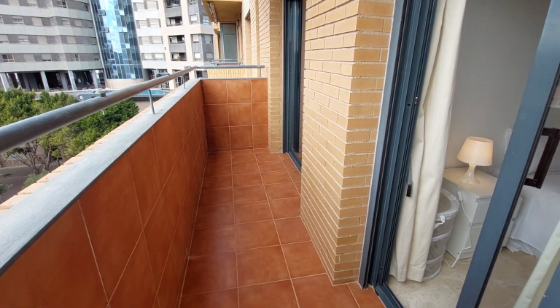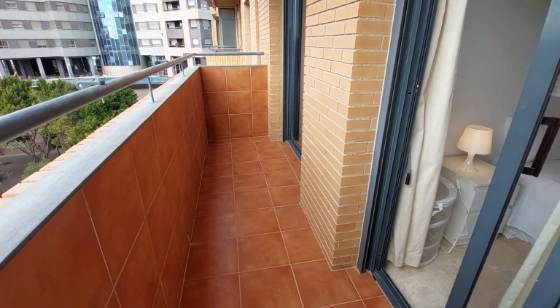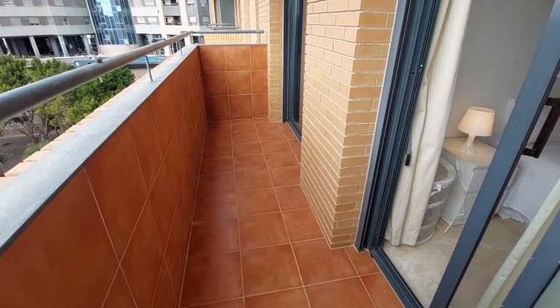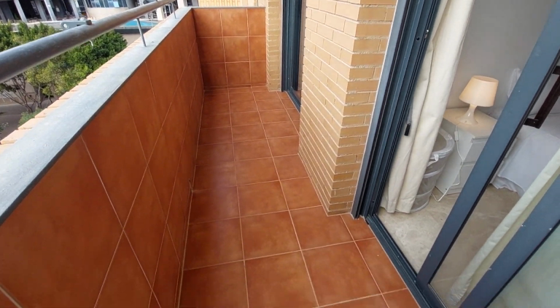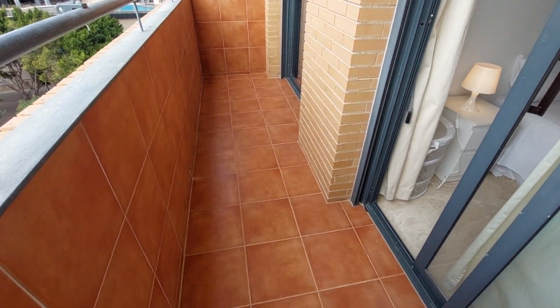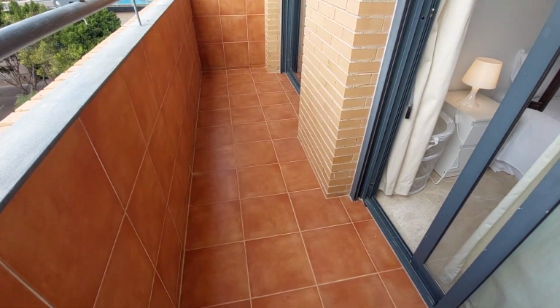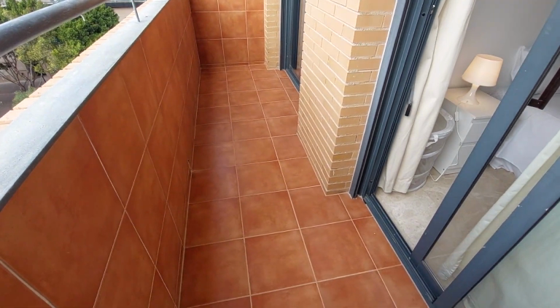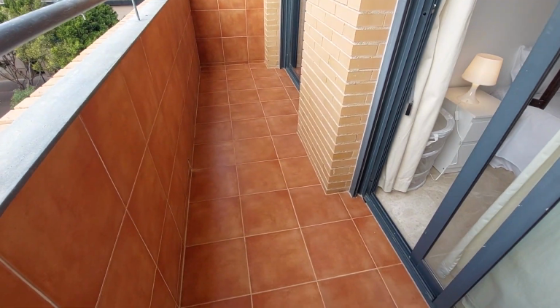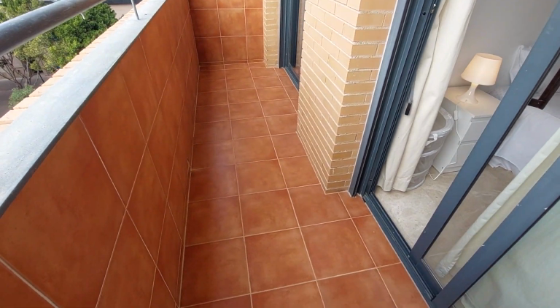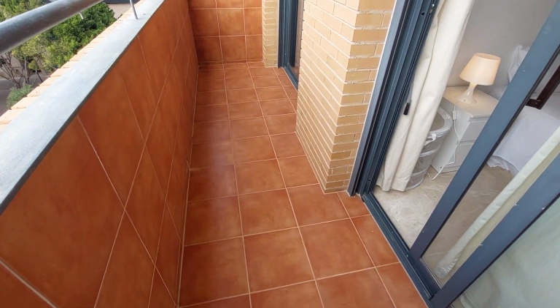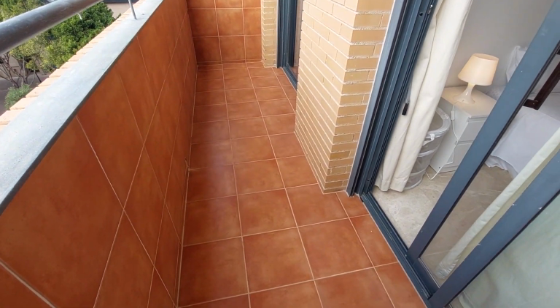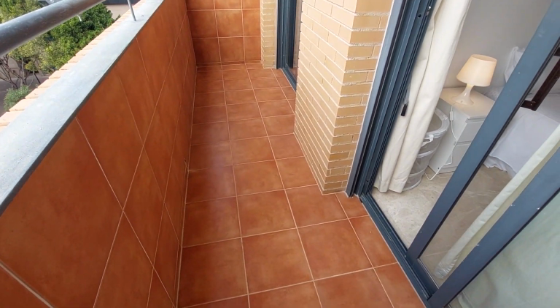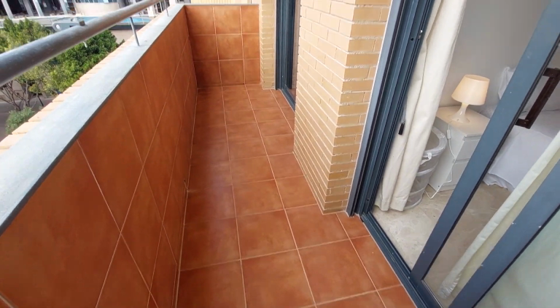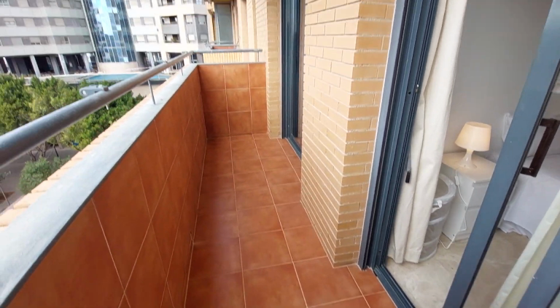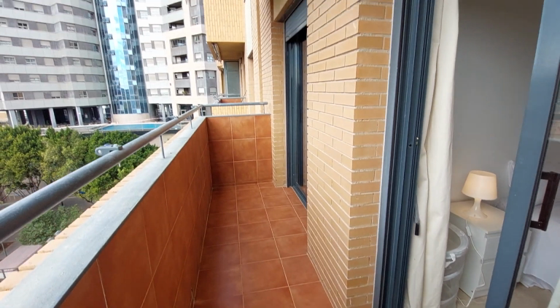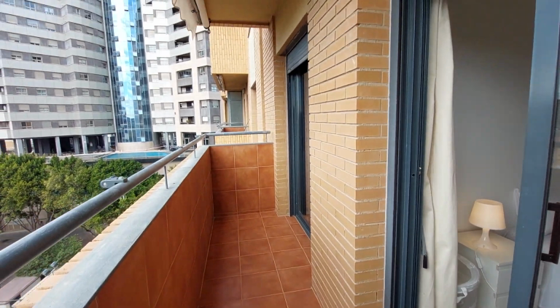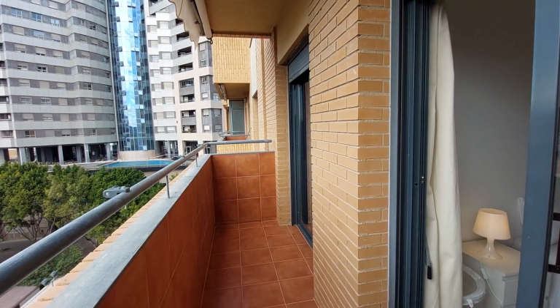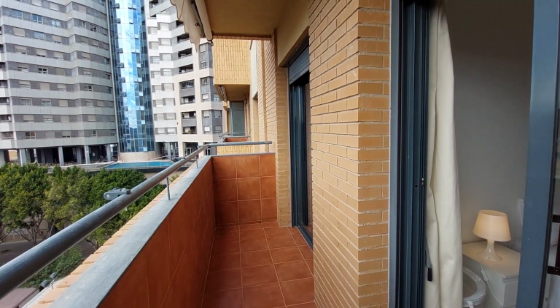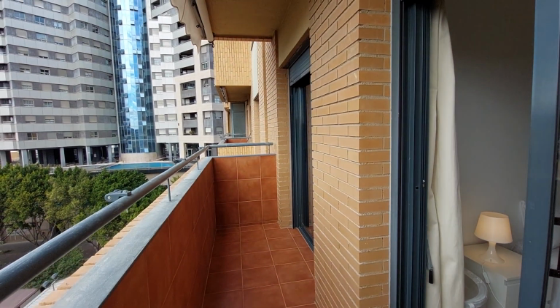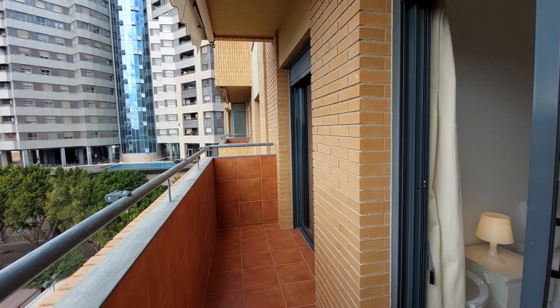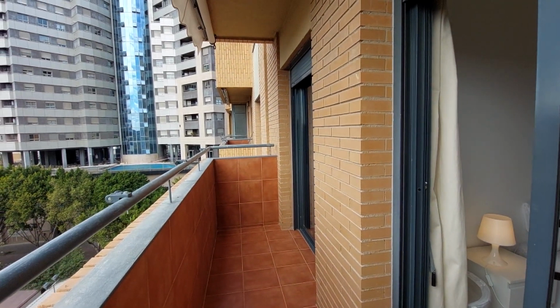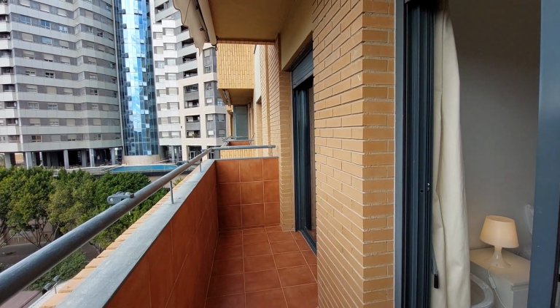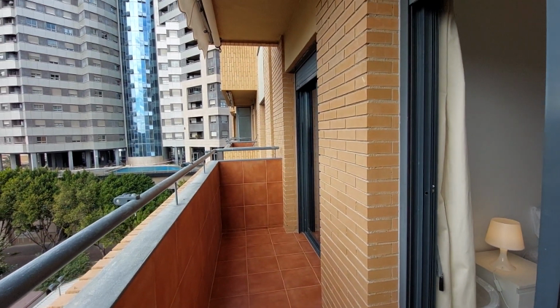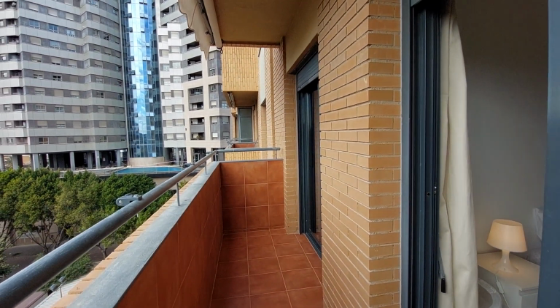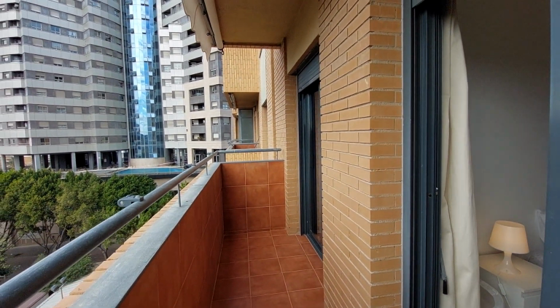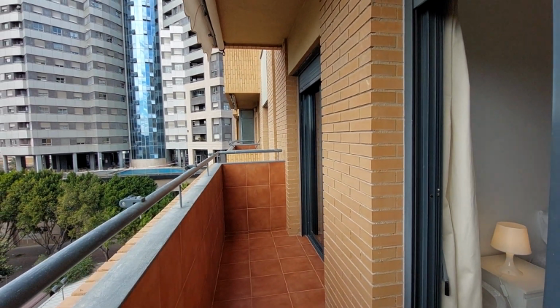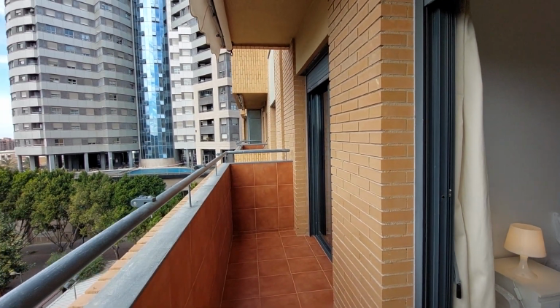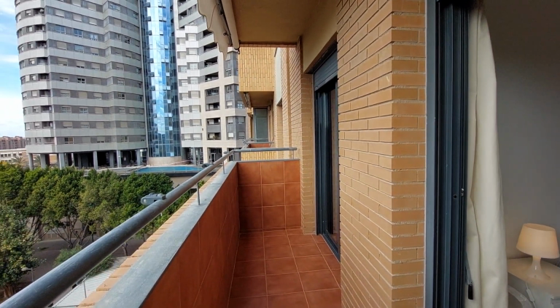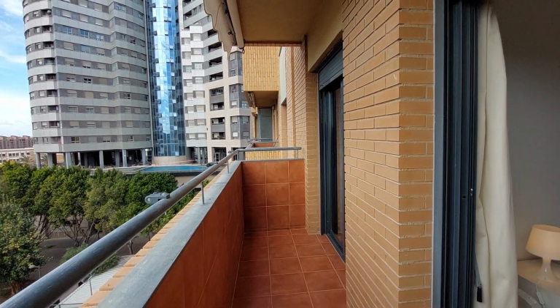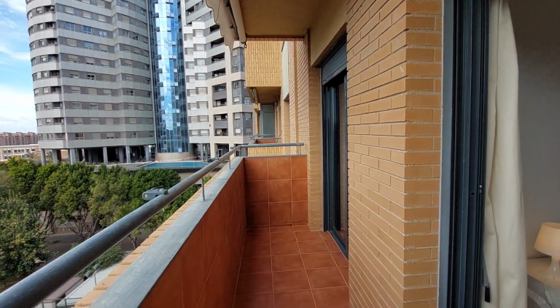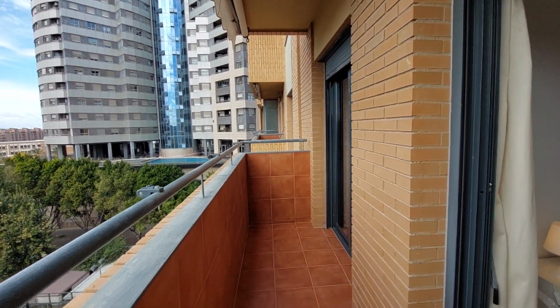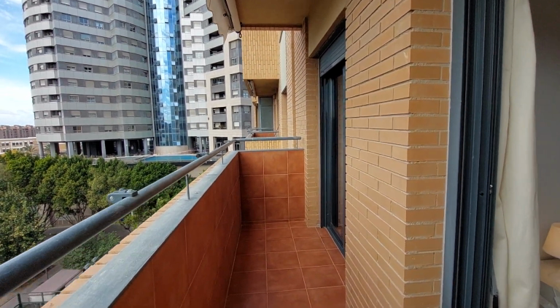This balcony is shared by both rooms. You are going to see the door in the other bedroom.